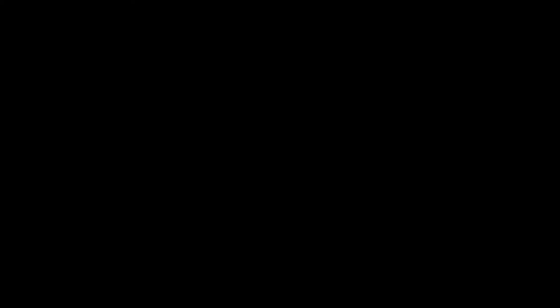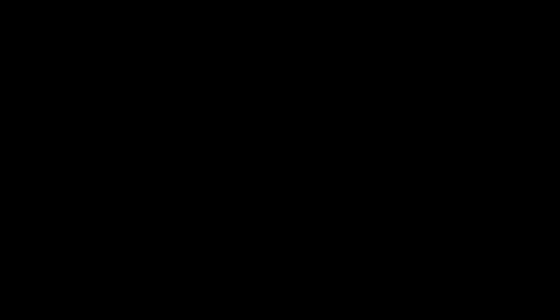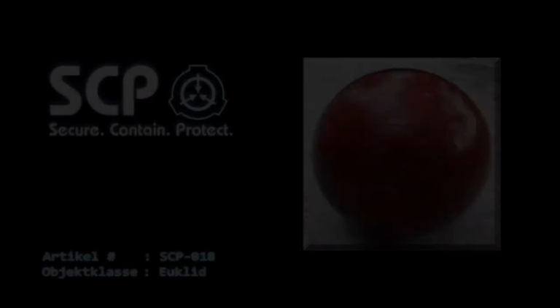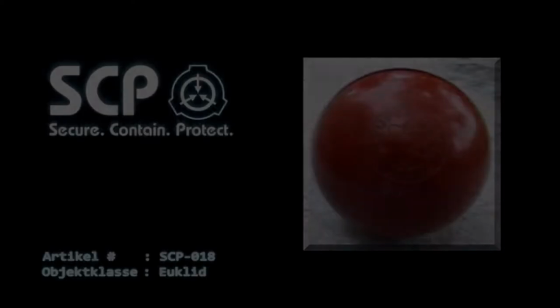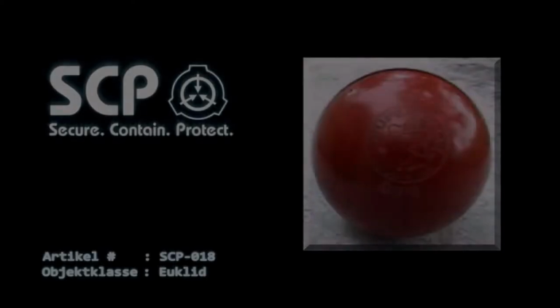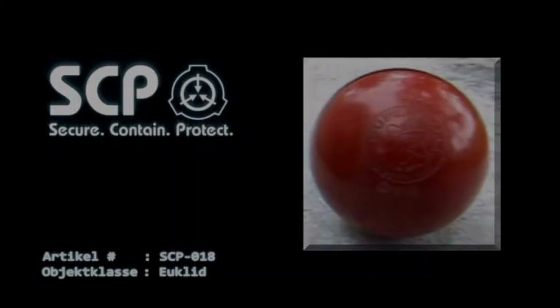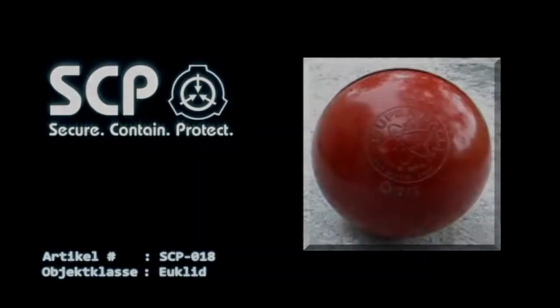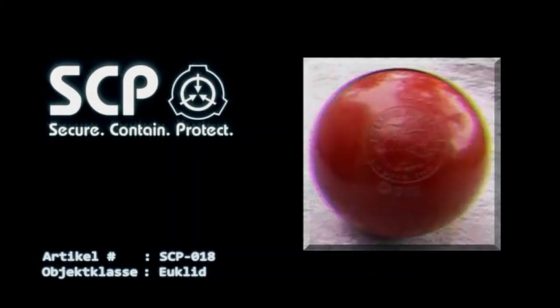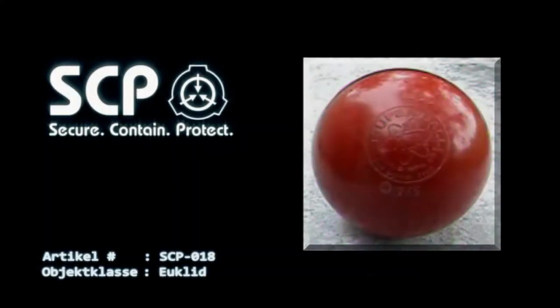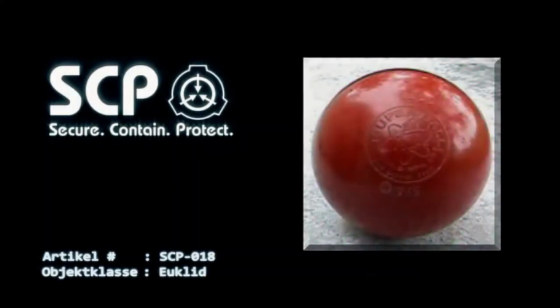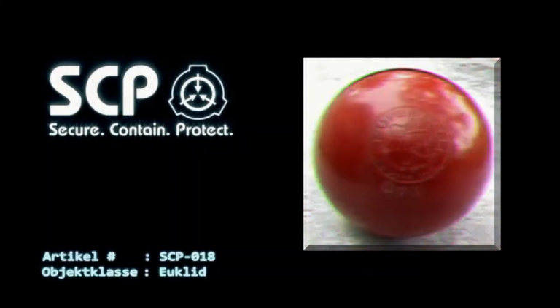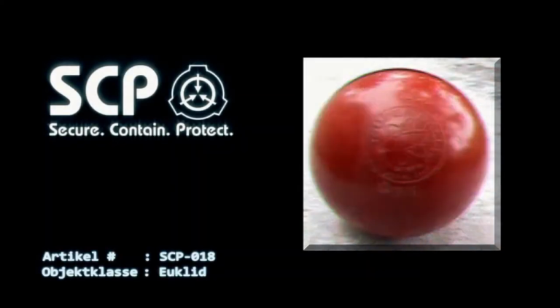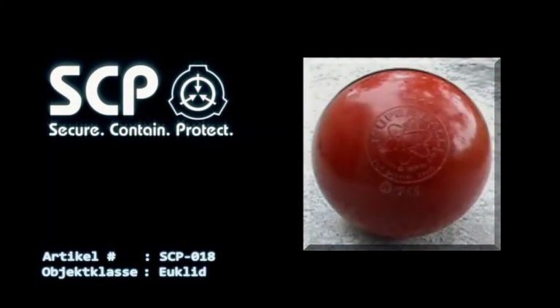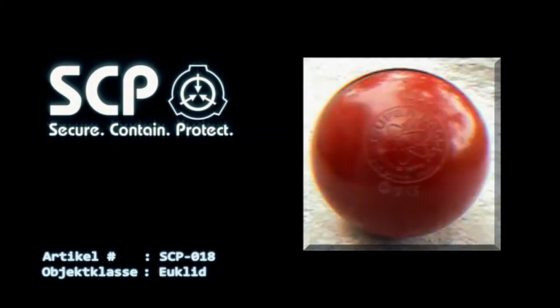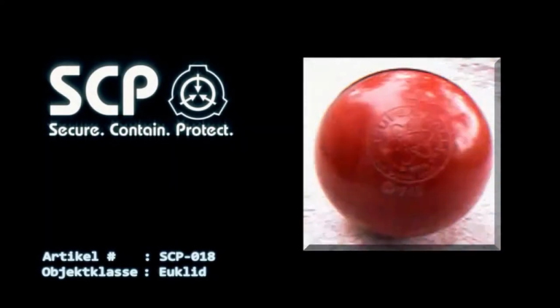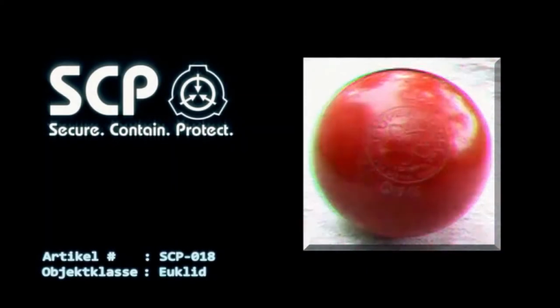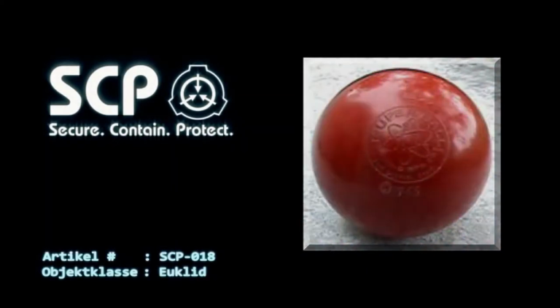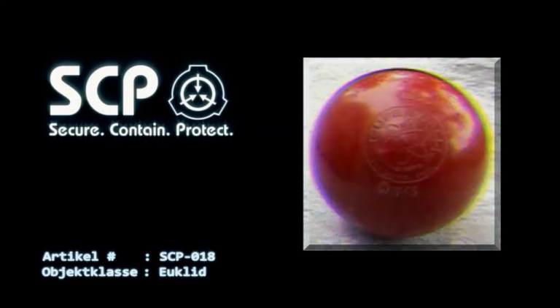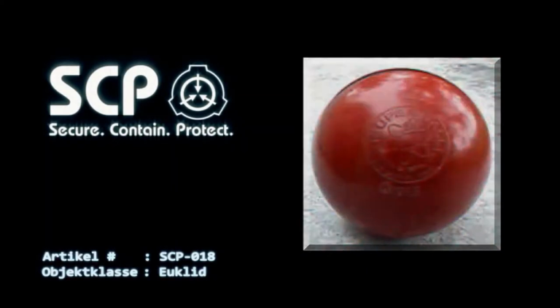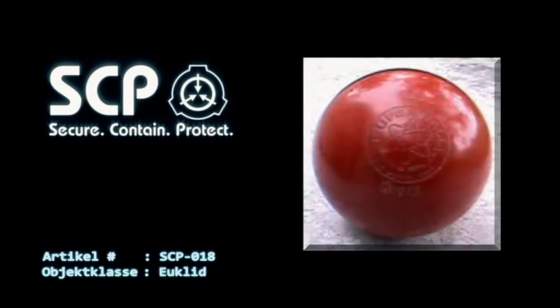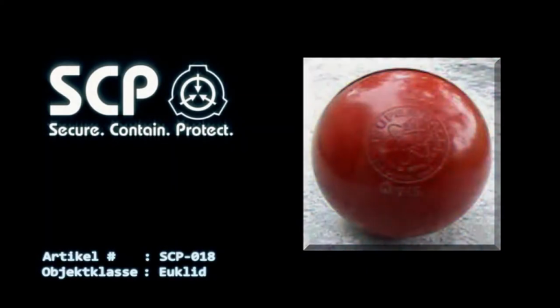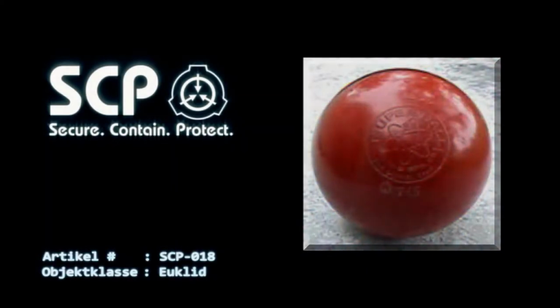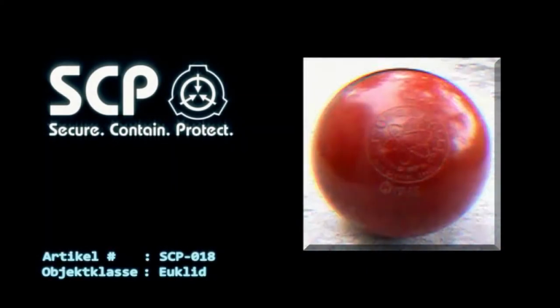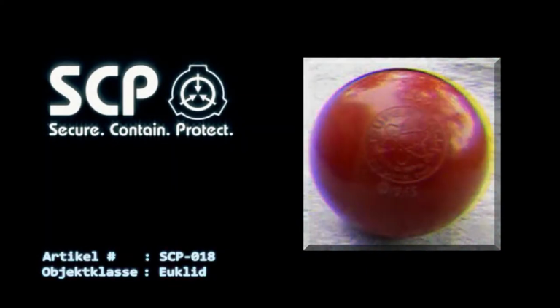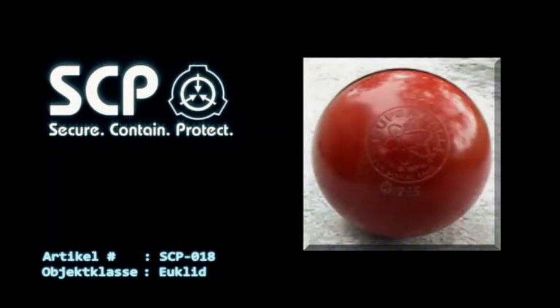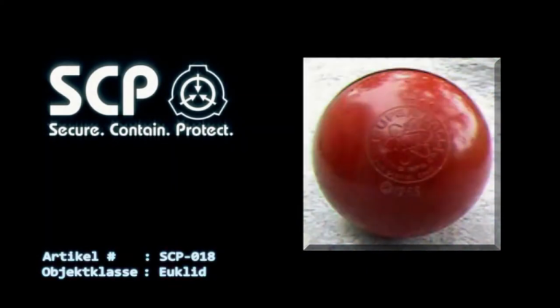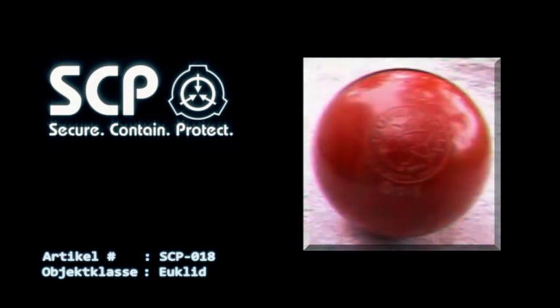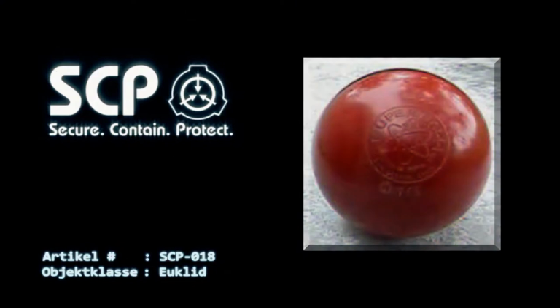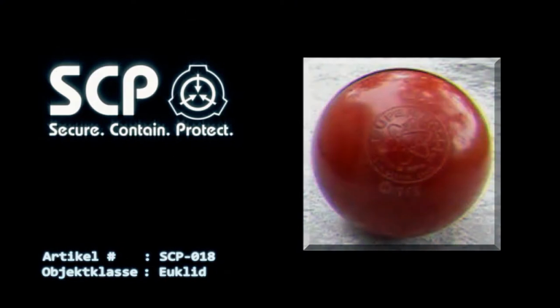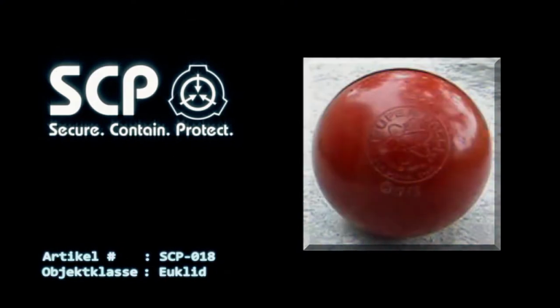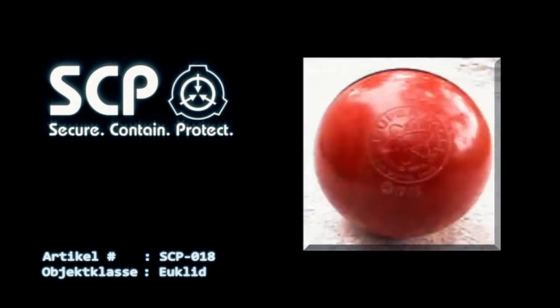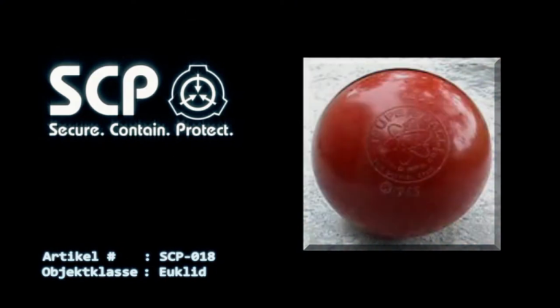Artikel Nummer SCP-018. Objektklasse: Euclid.